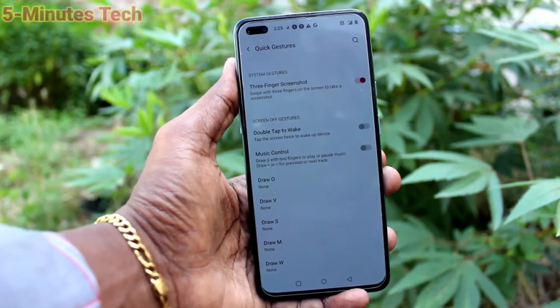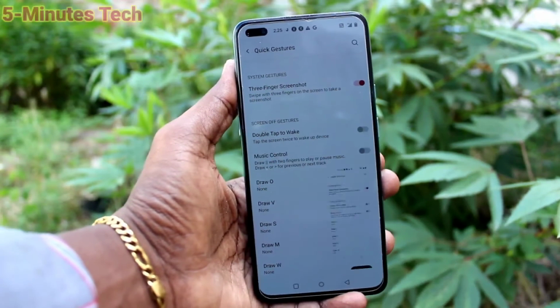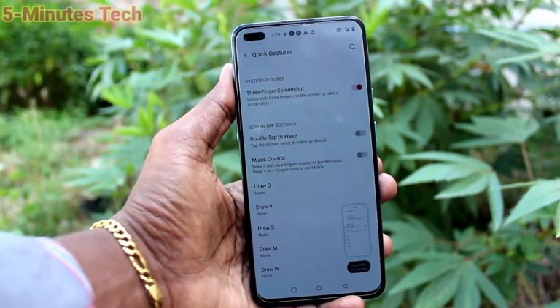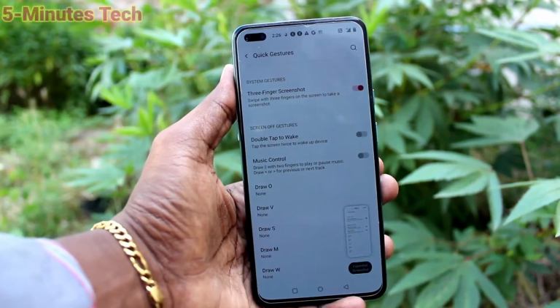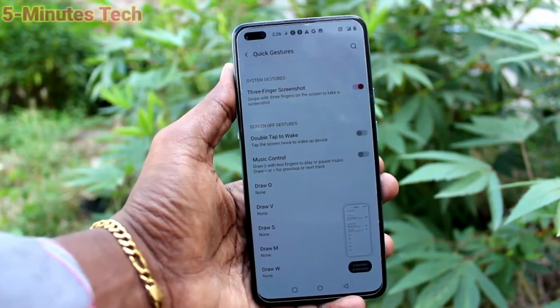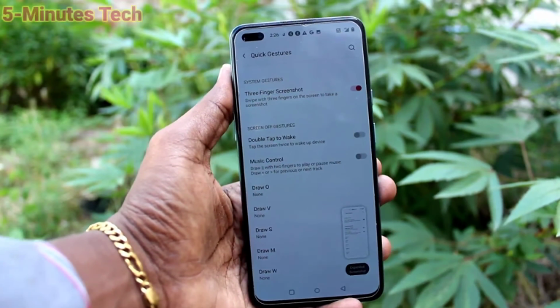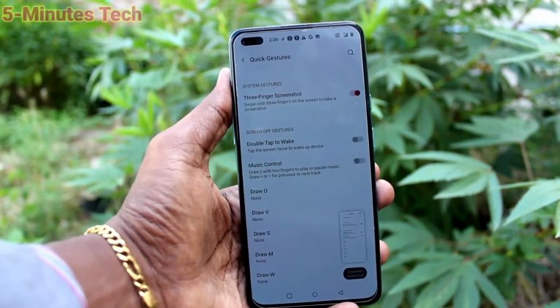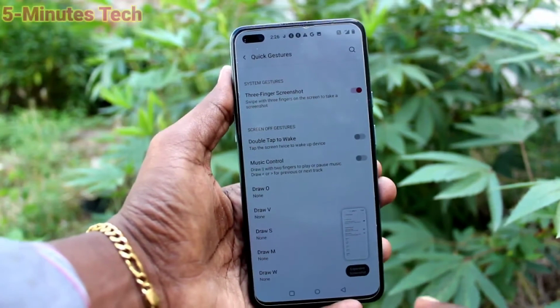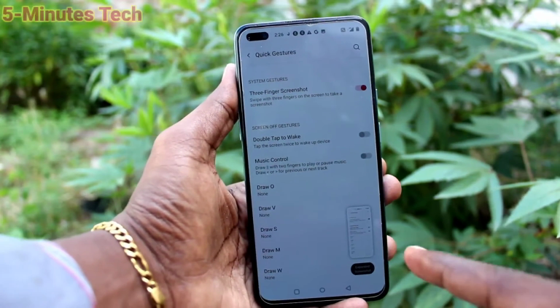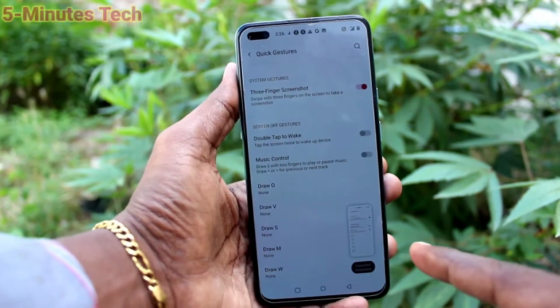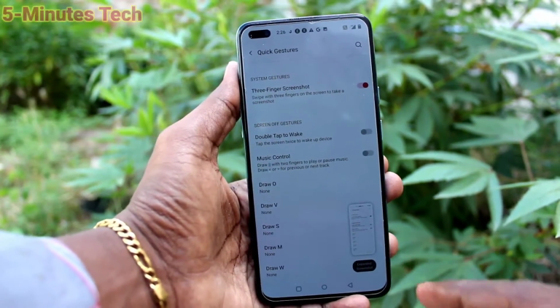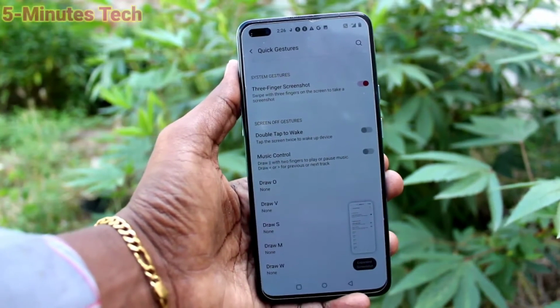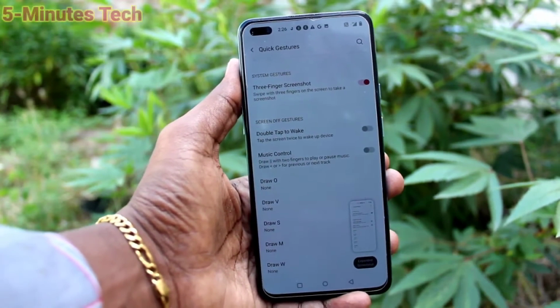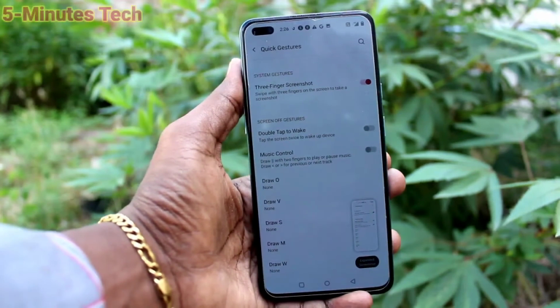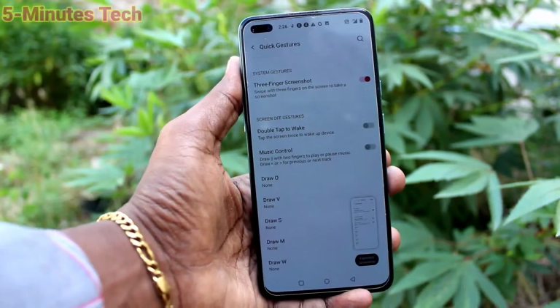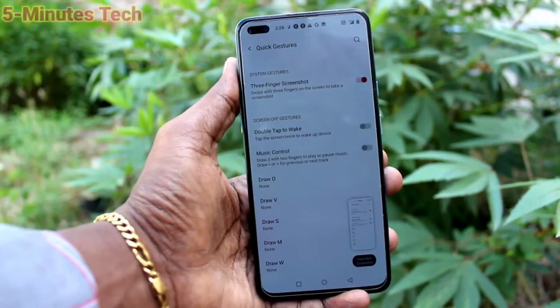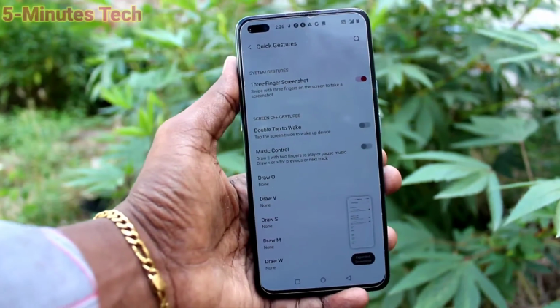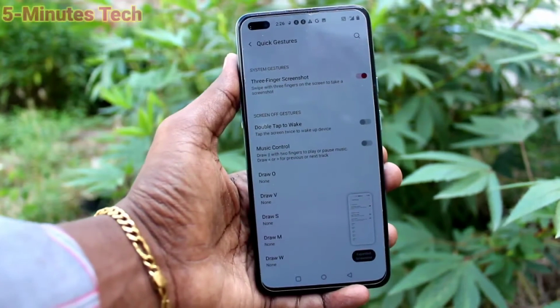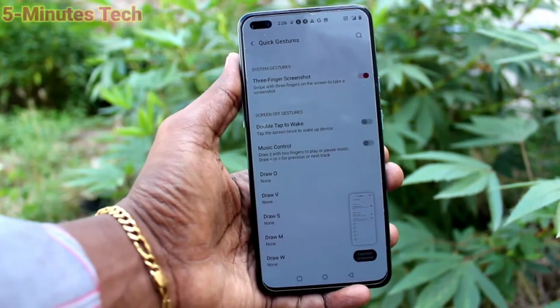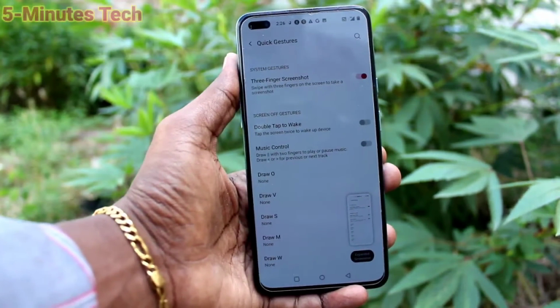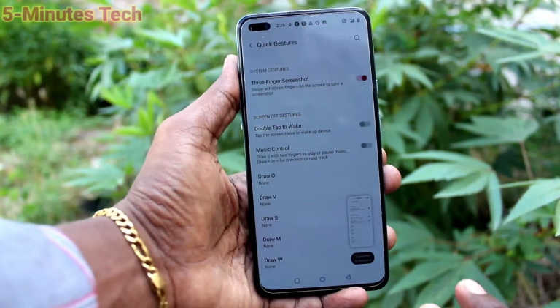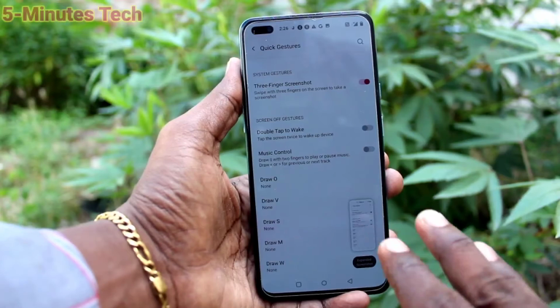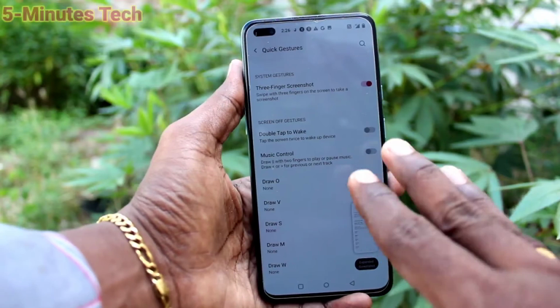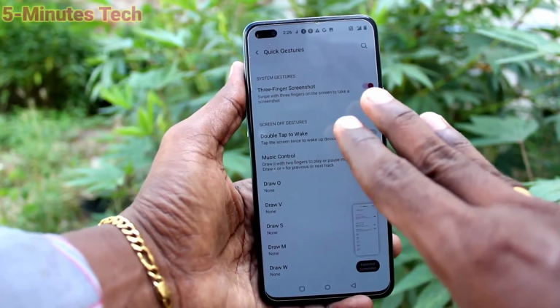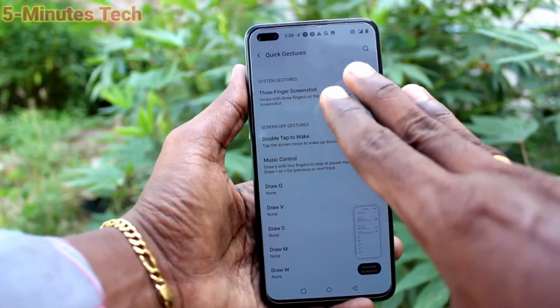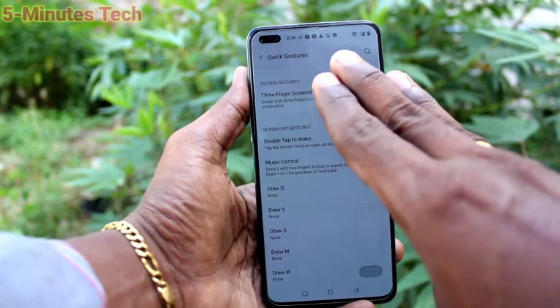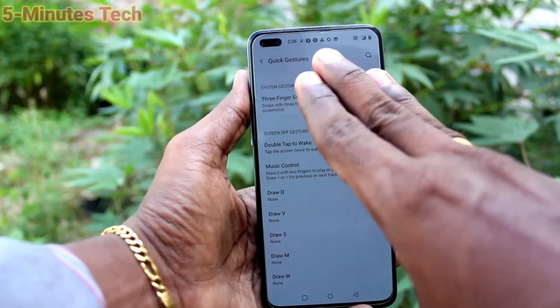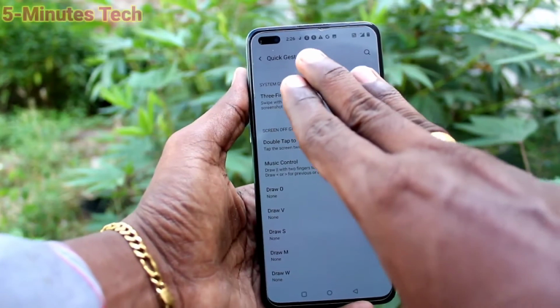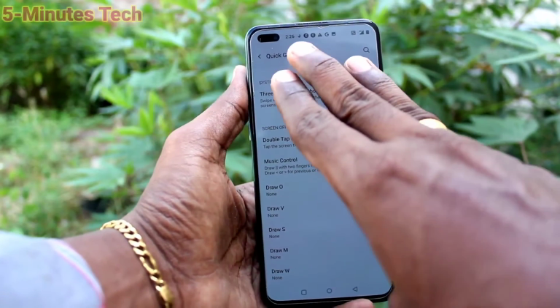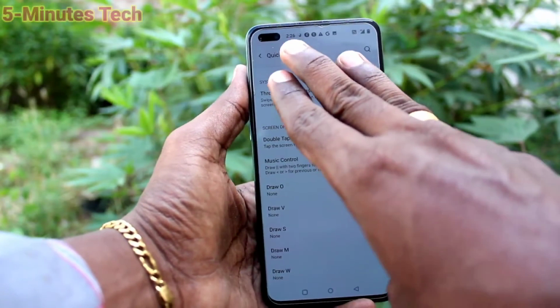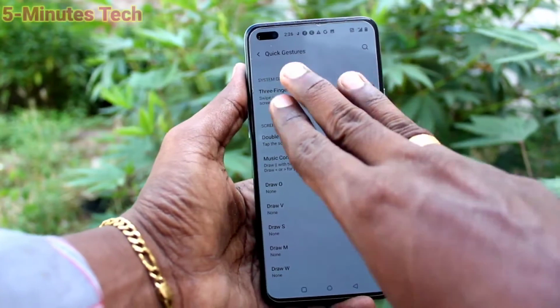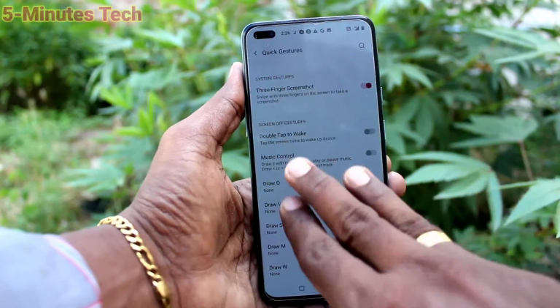Now with 3 fingers, just swipe along the screen and the screenshot will be taken.